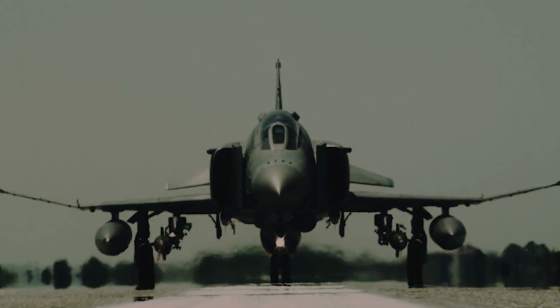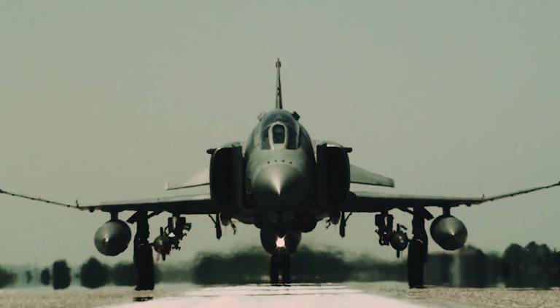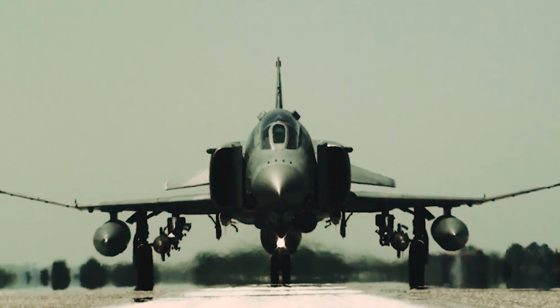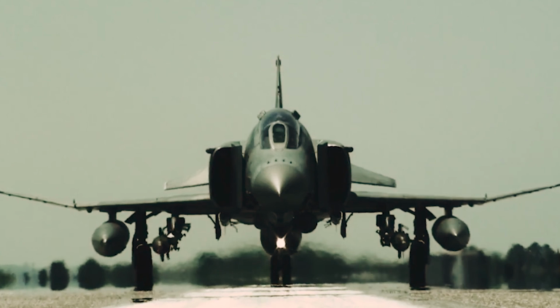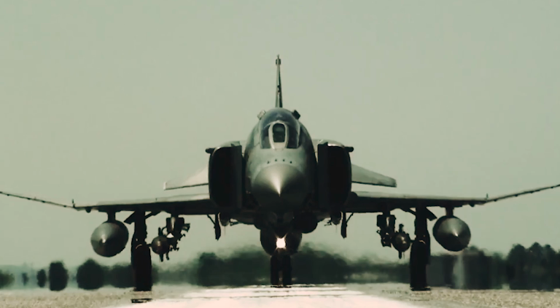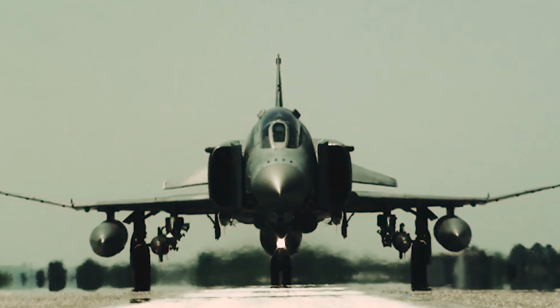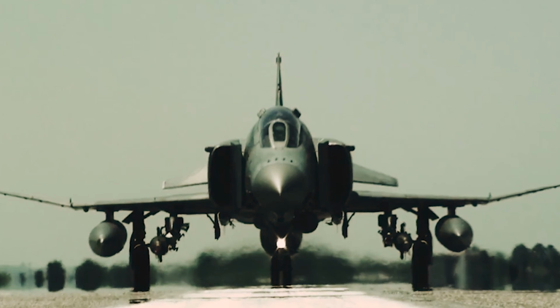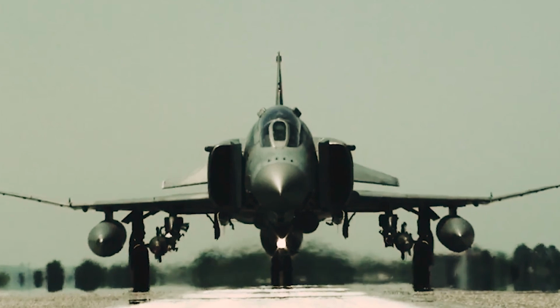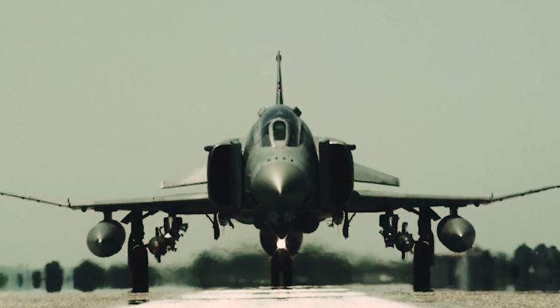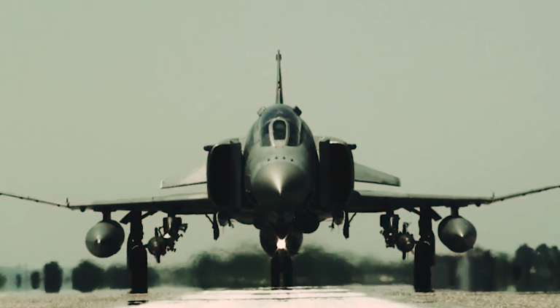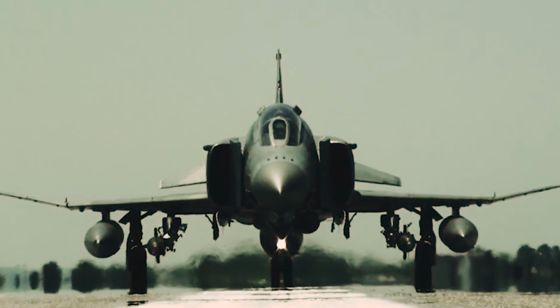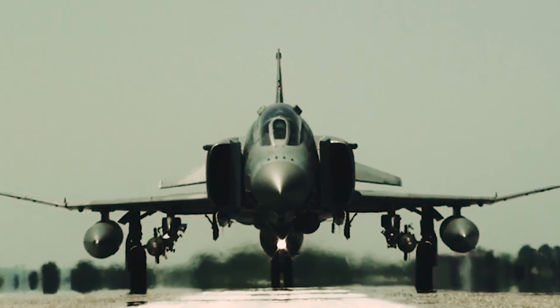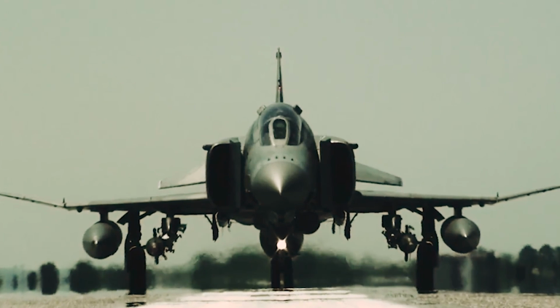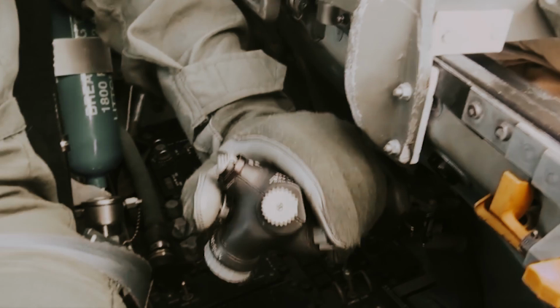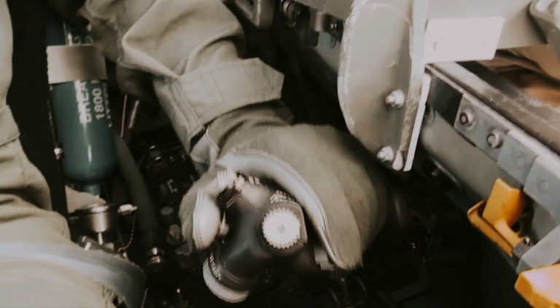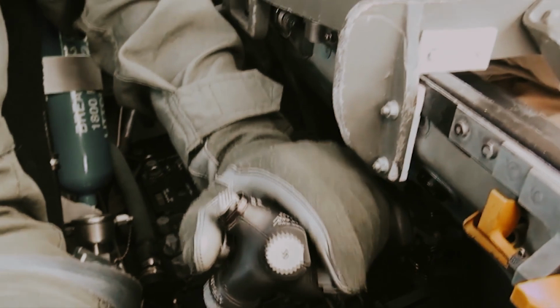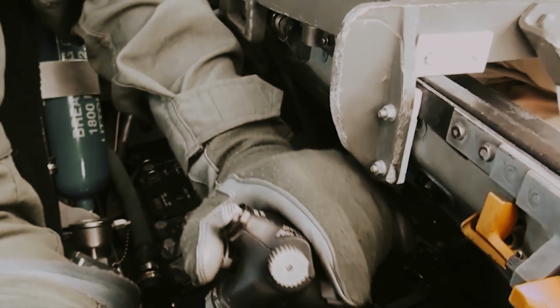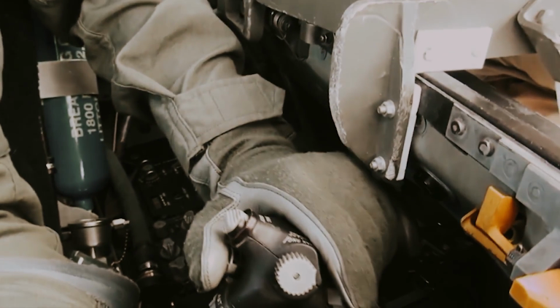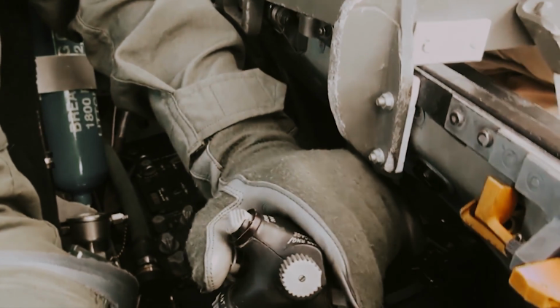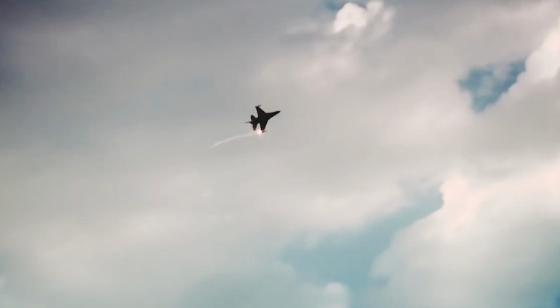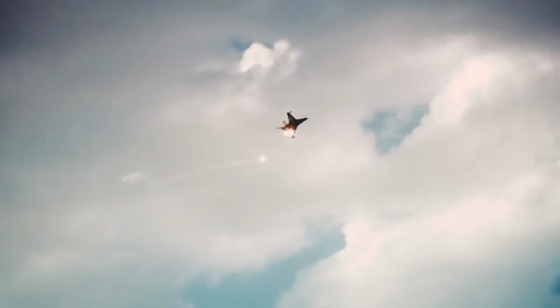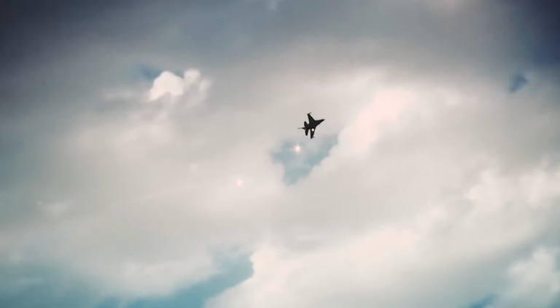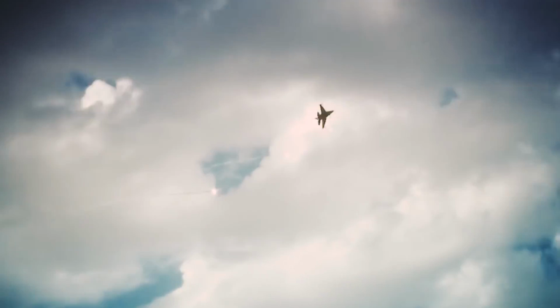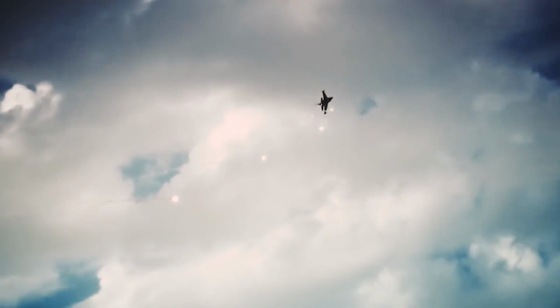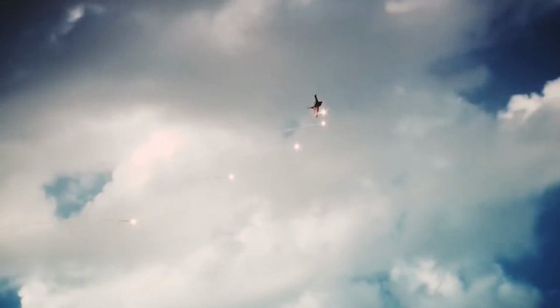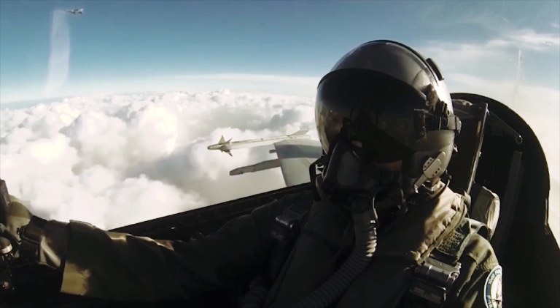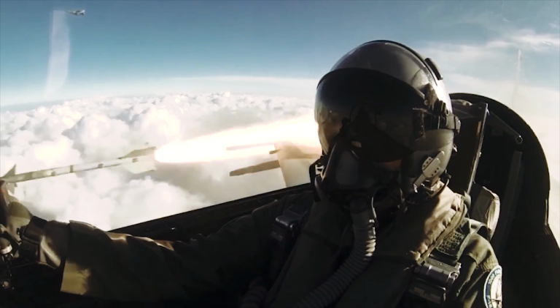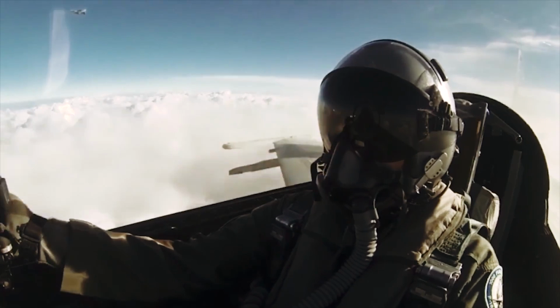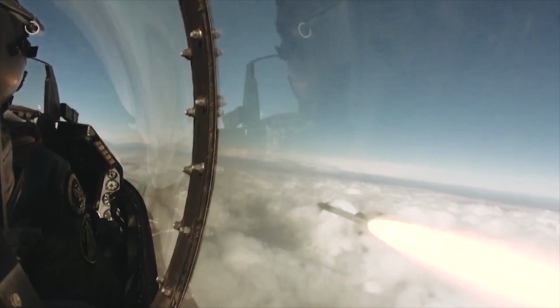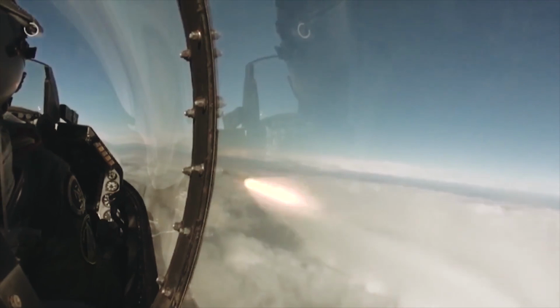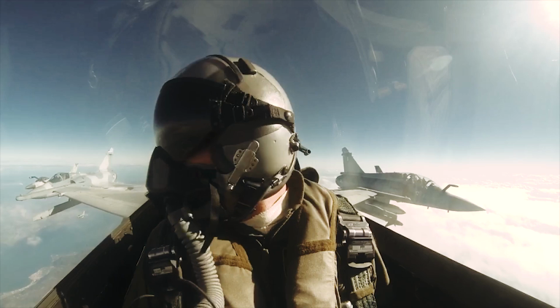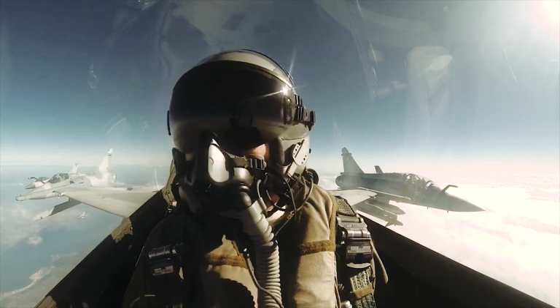Fighter jets. Advanced, powerful, spectacular, supersonic flying machines that fight for our freedom.